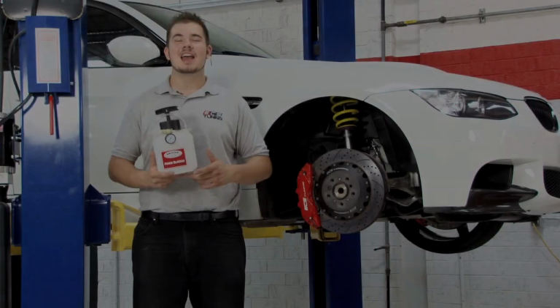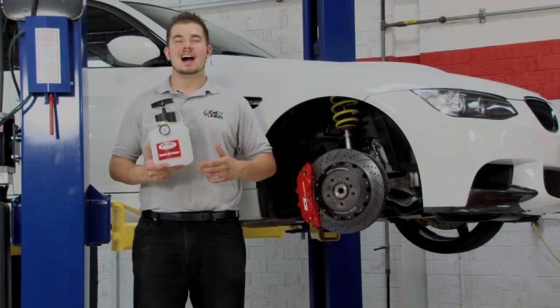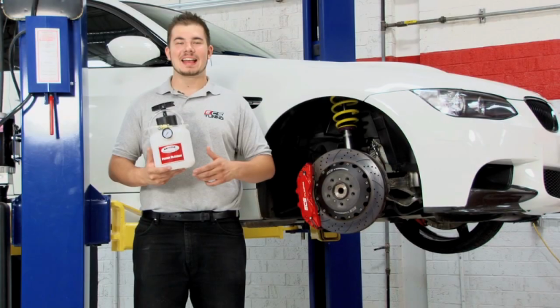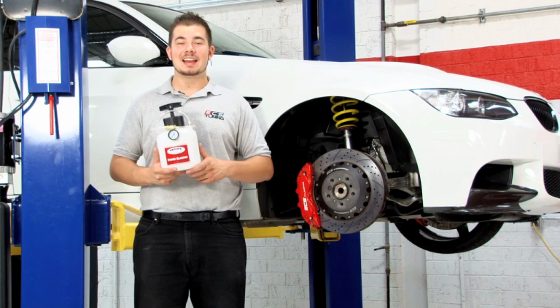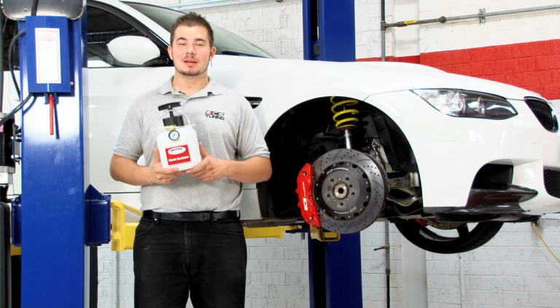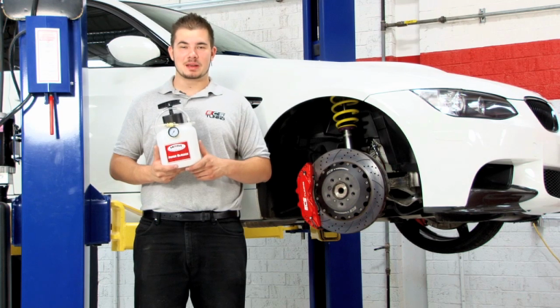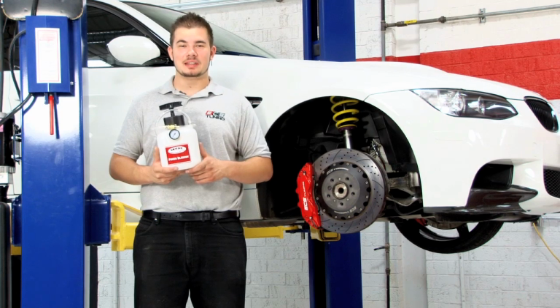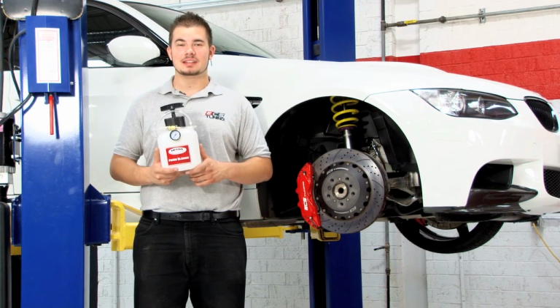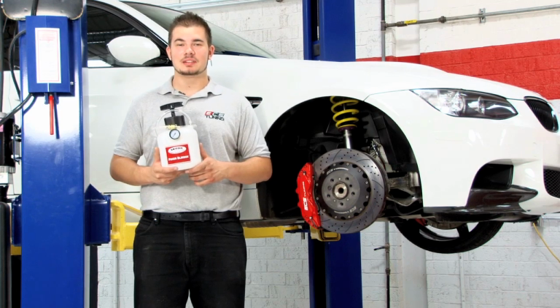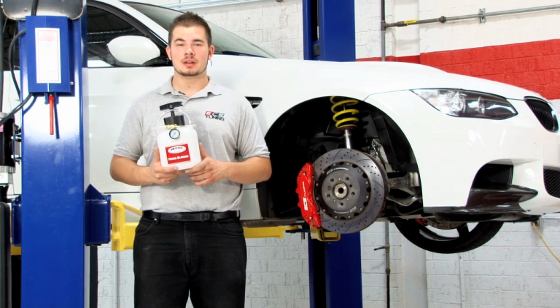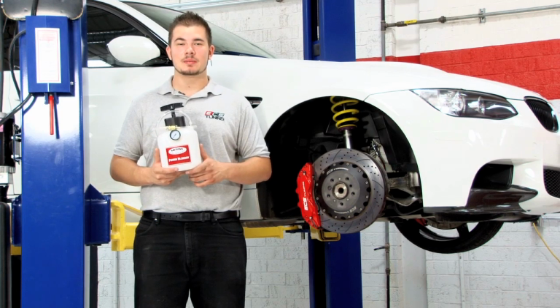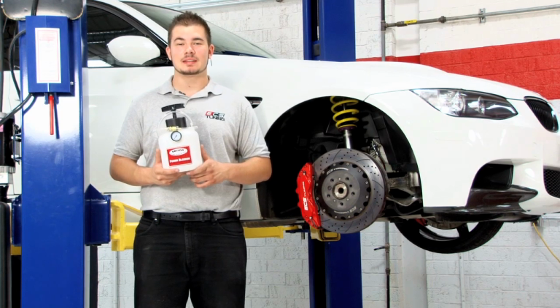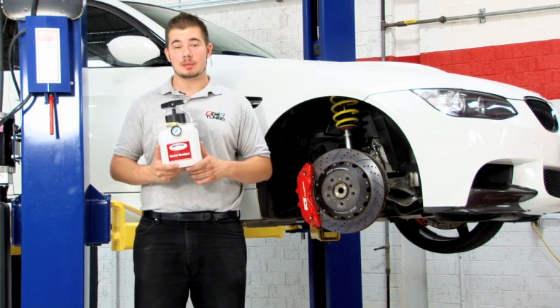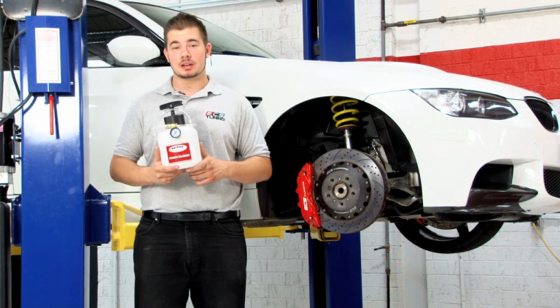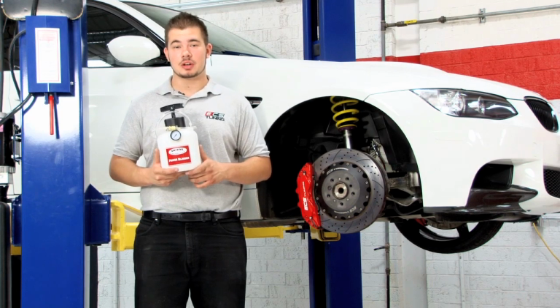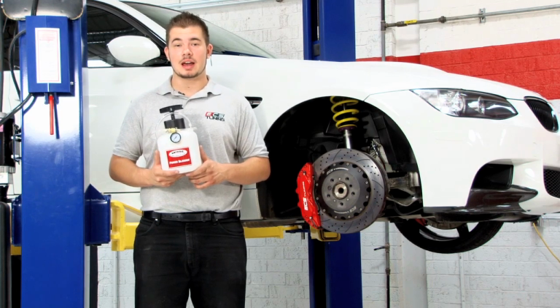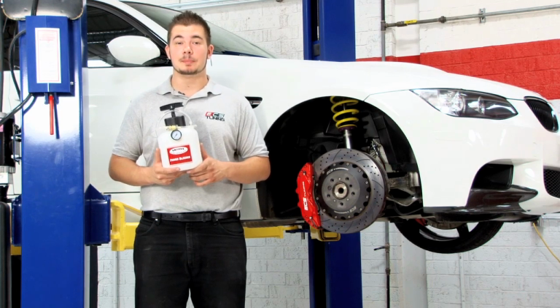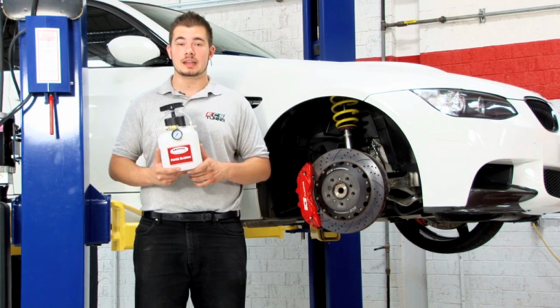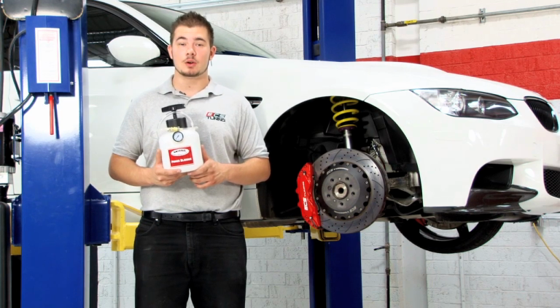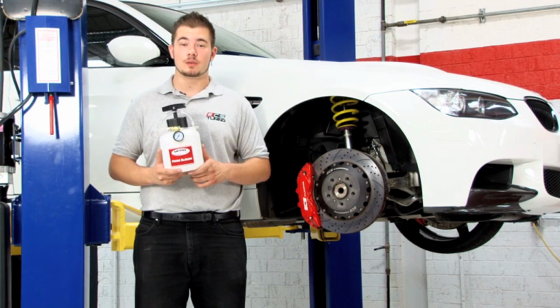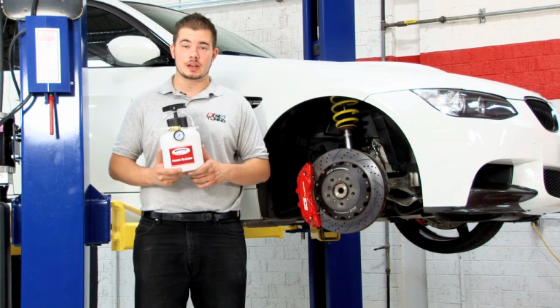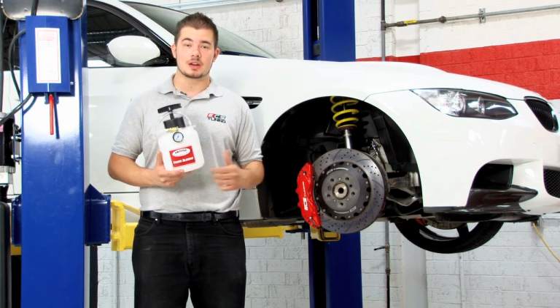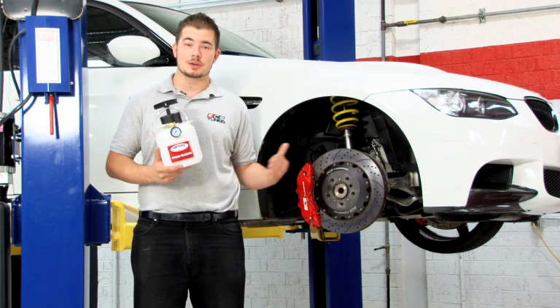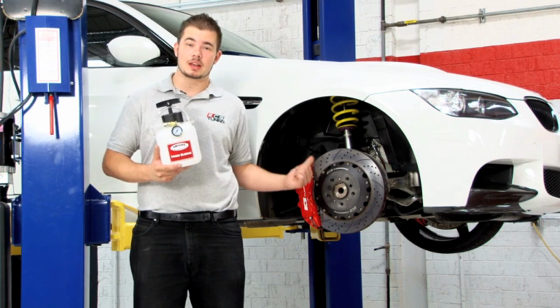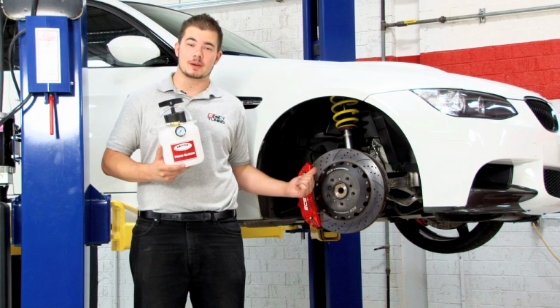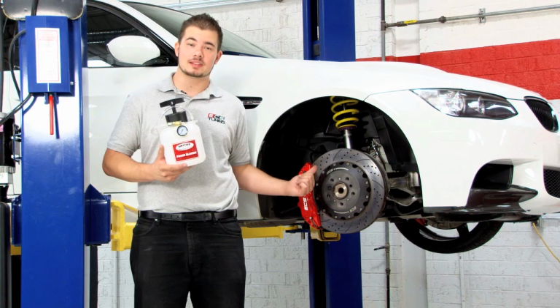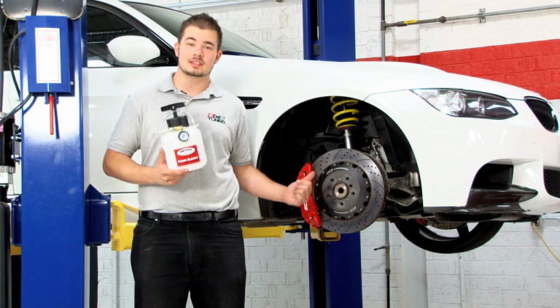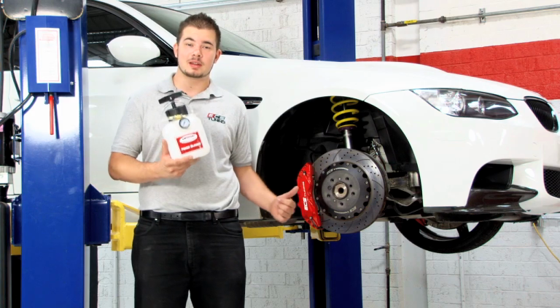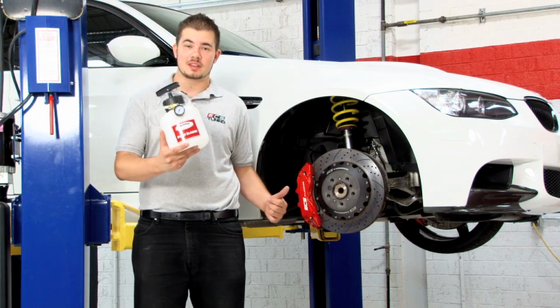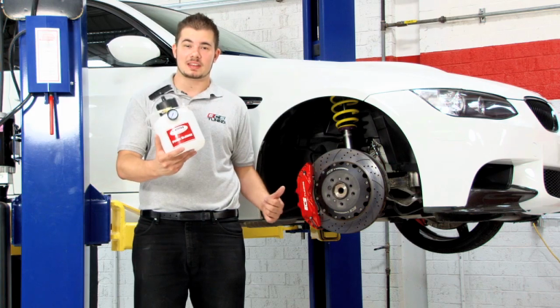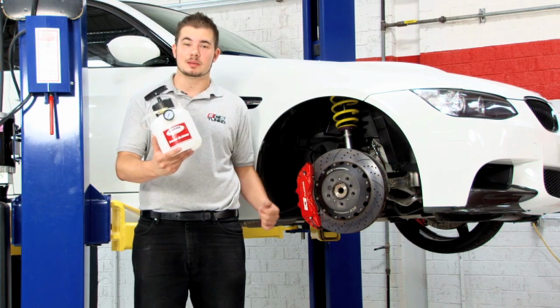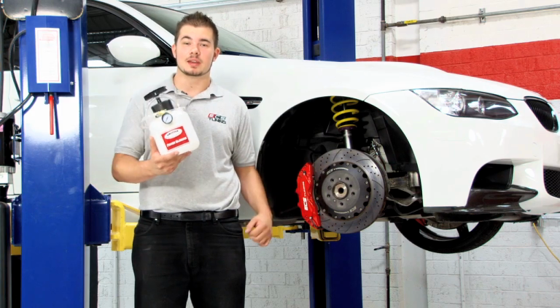Hi guys, I'm Mike with ECS Tuning and today we're going to show you how to bleed or flush your hydraulic brake system the easy way.